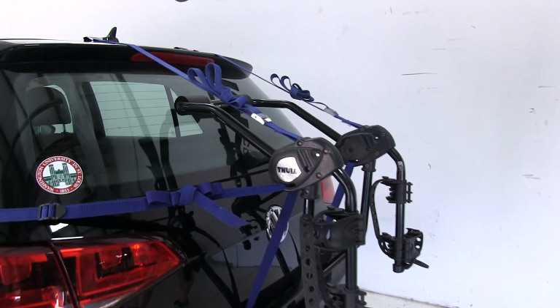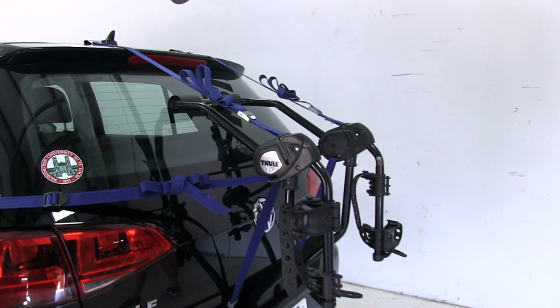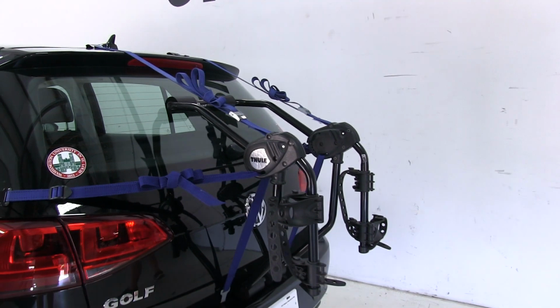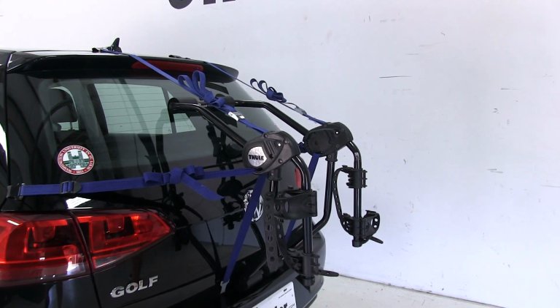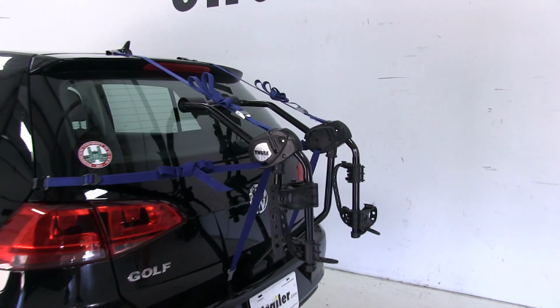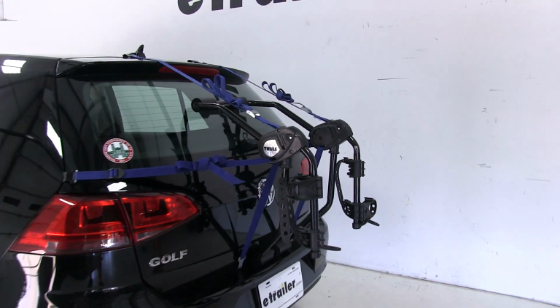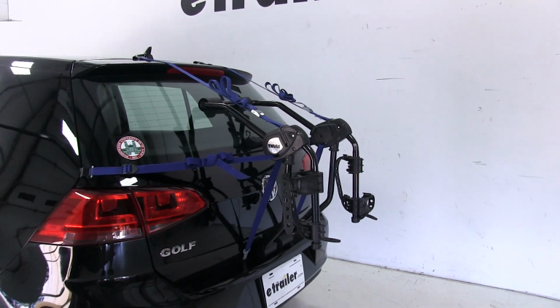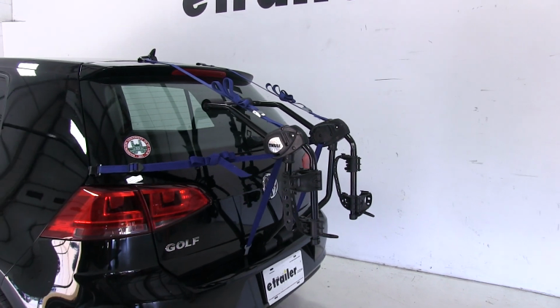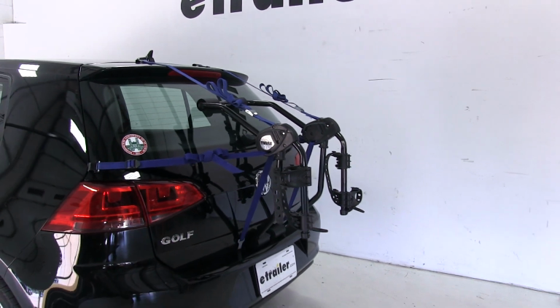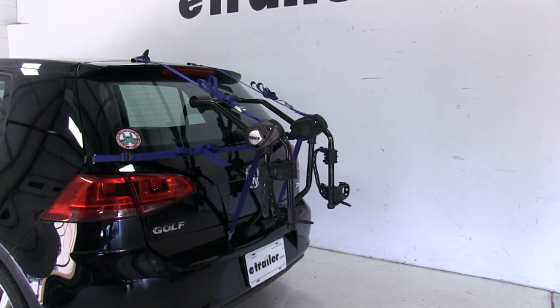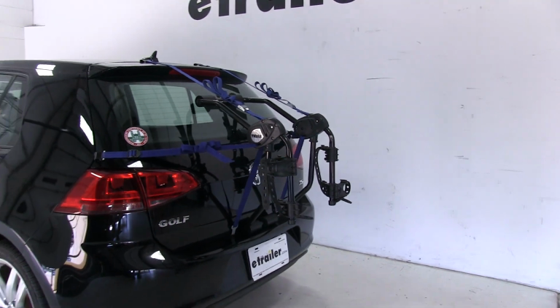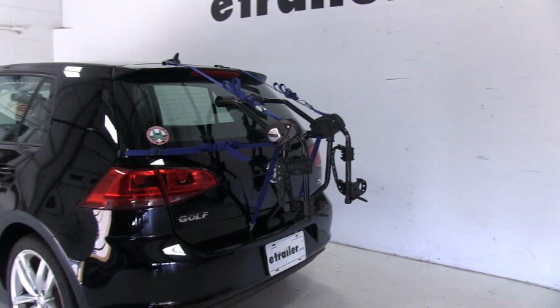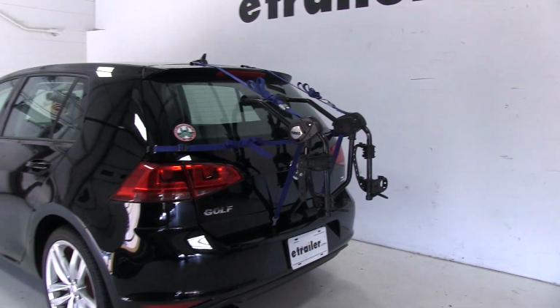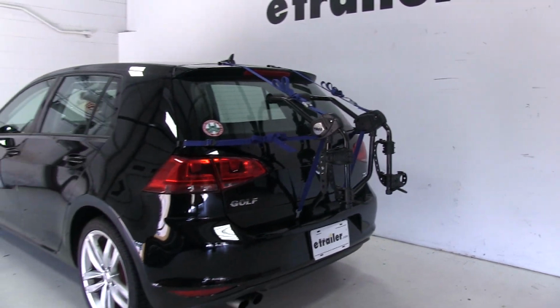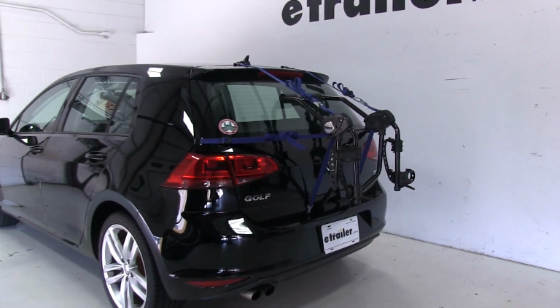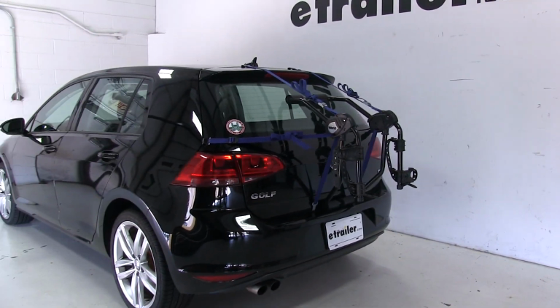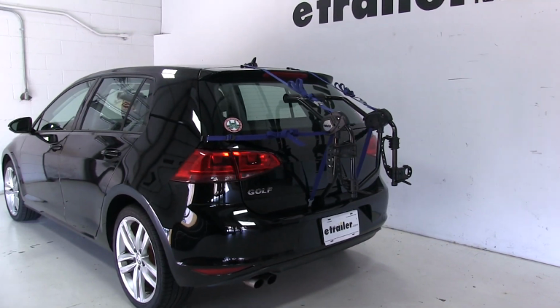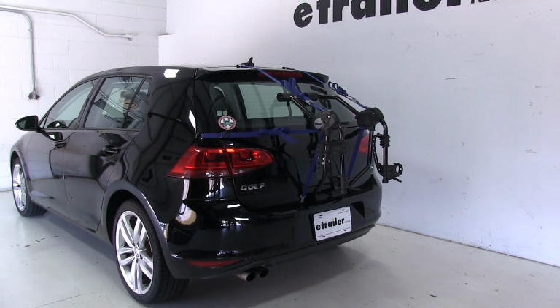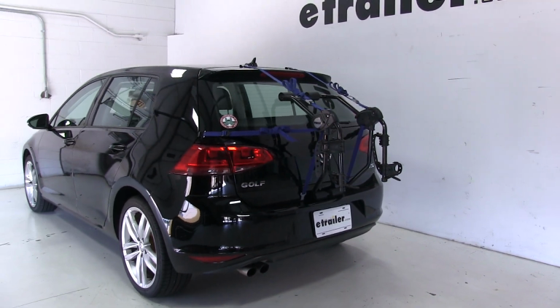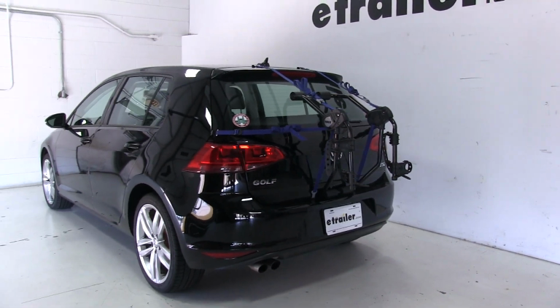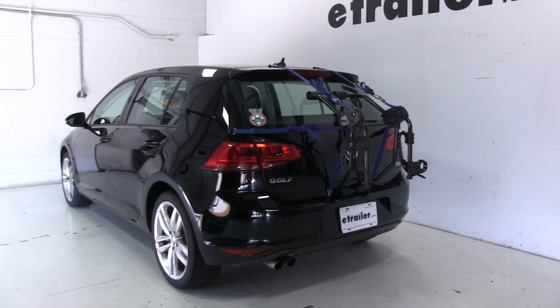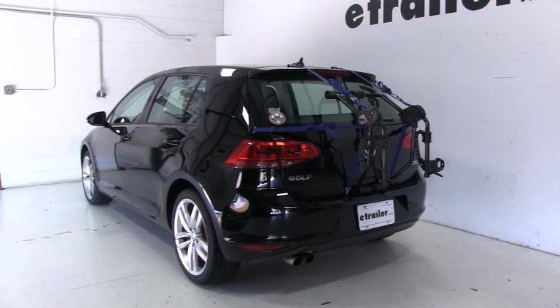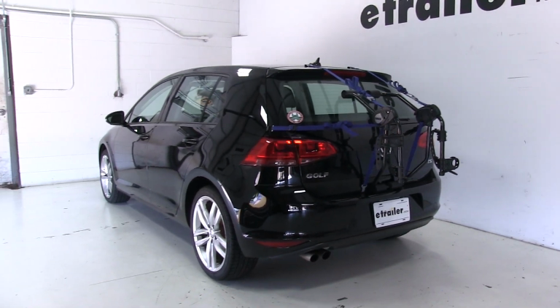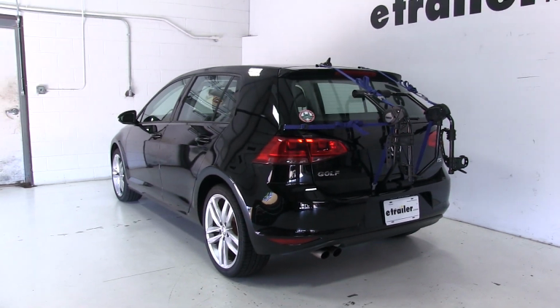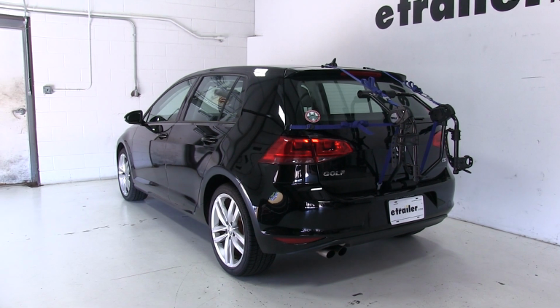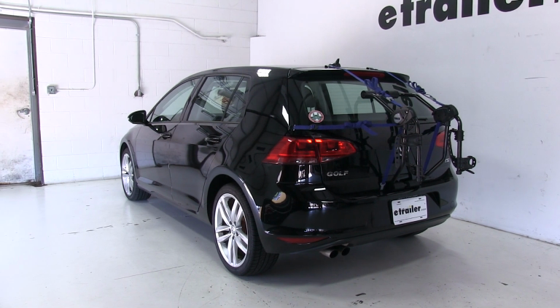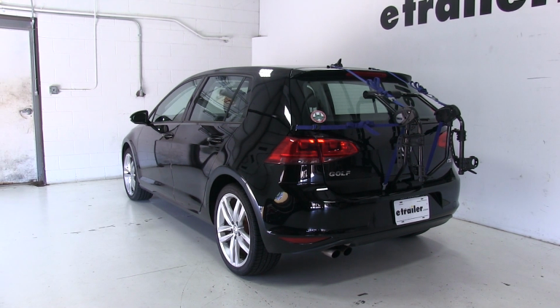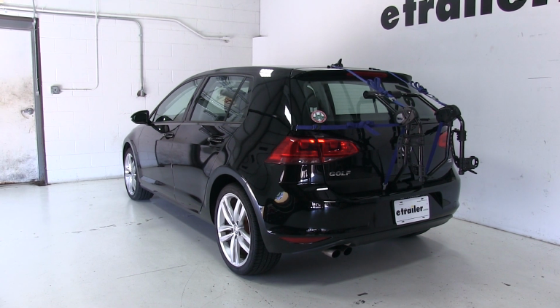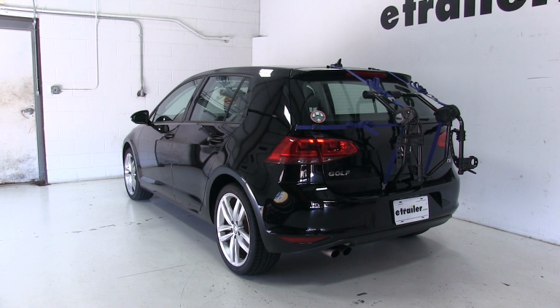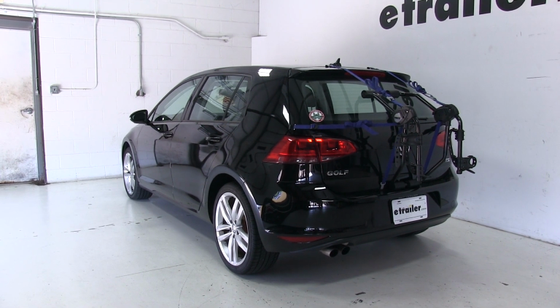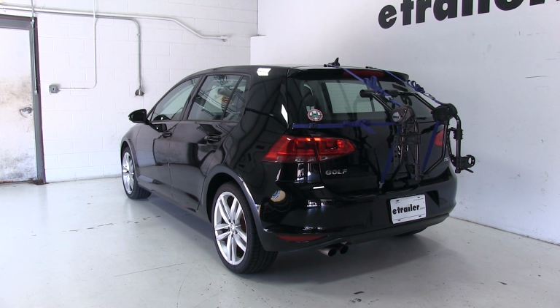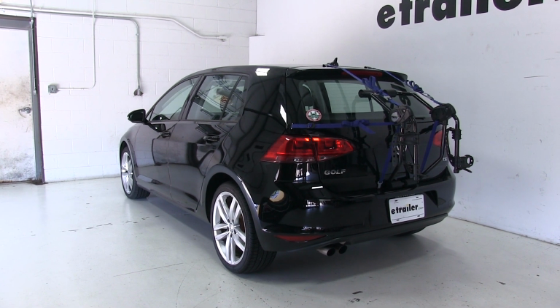And there you have it for the Thule Passage 2 bike rack, part number TH910XT, on our 2015 Volkswagen Golf.